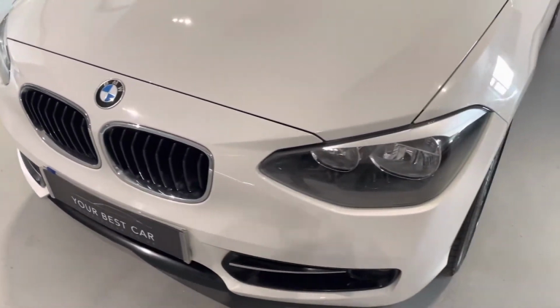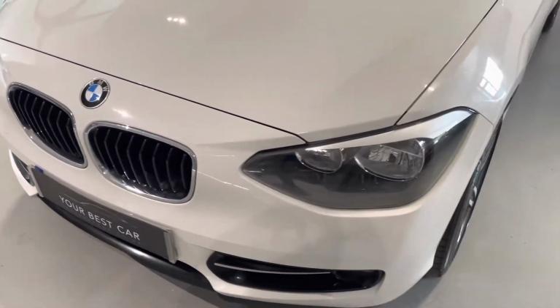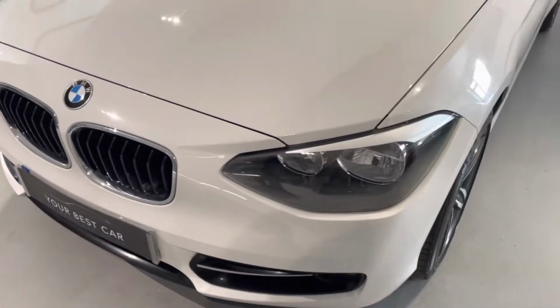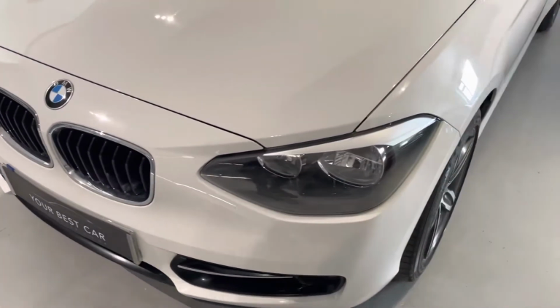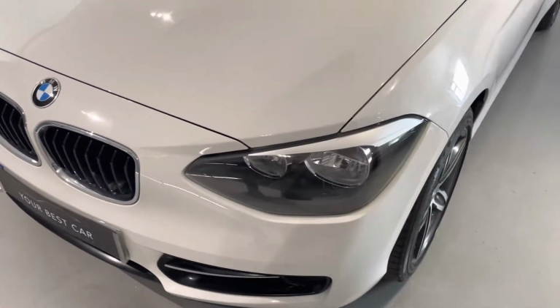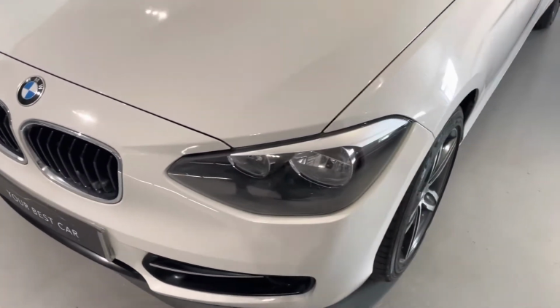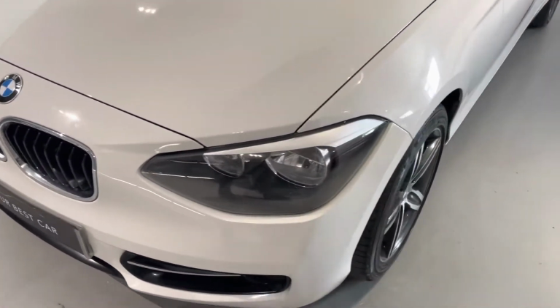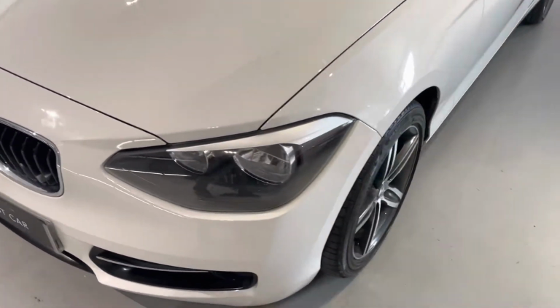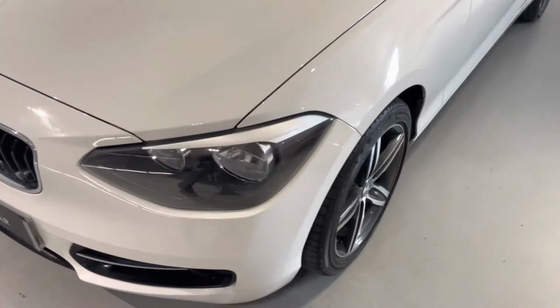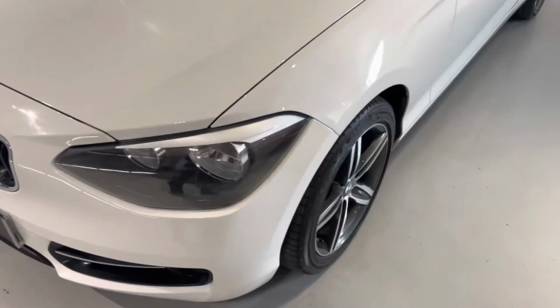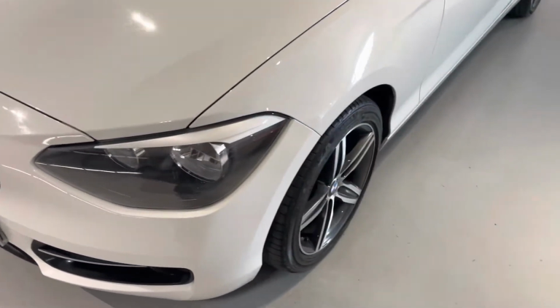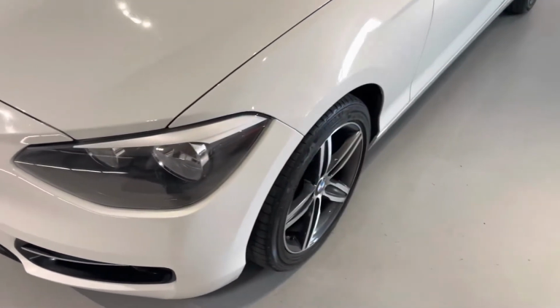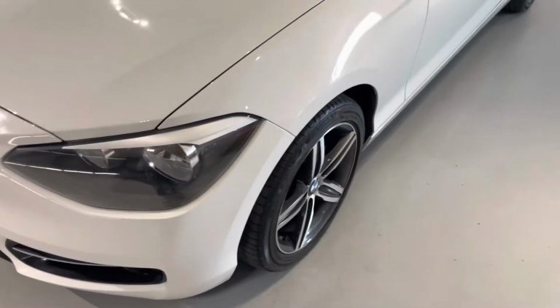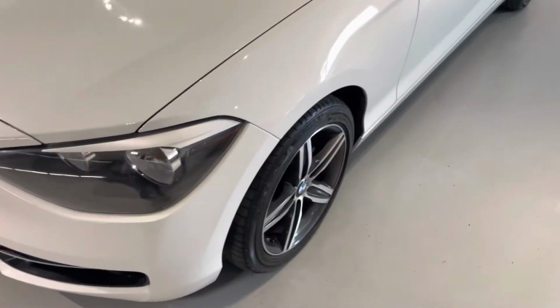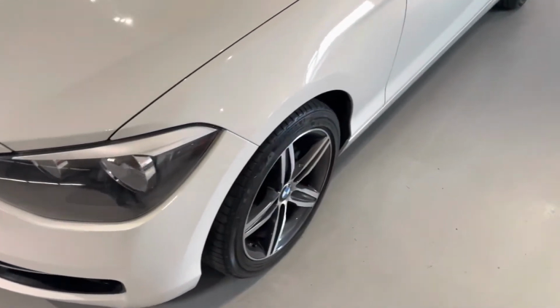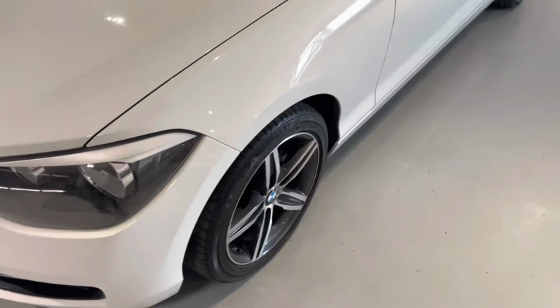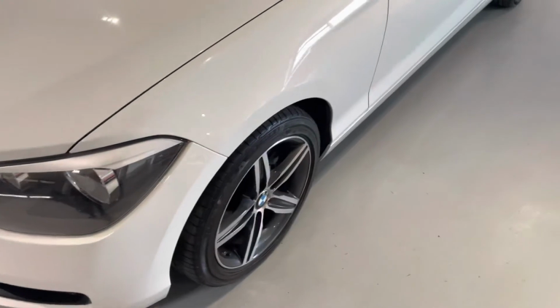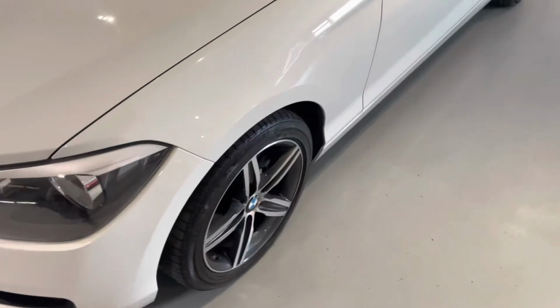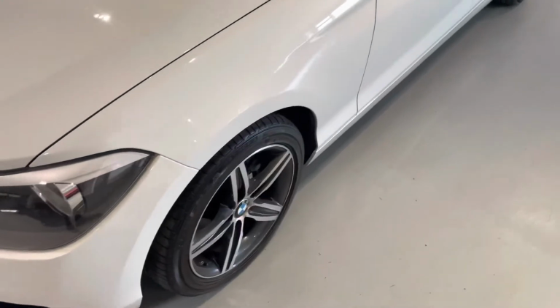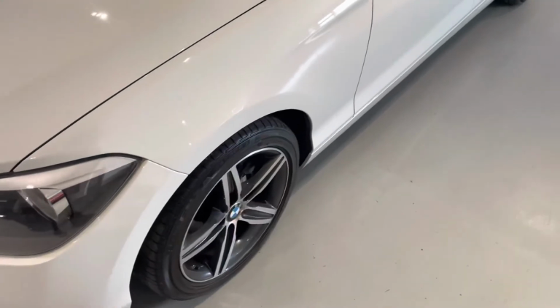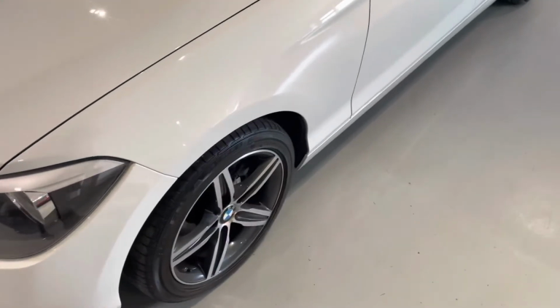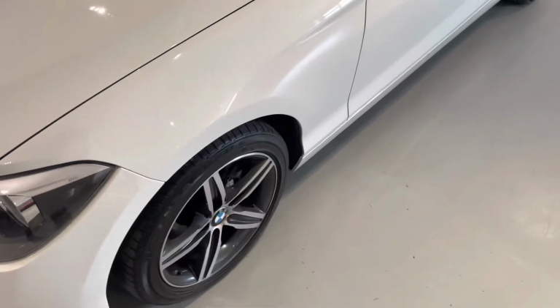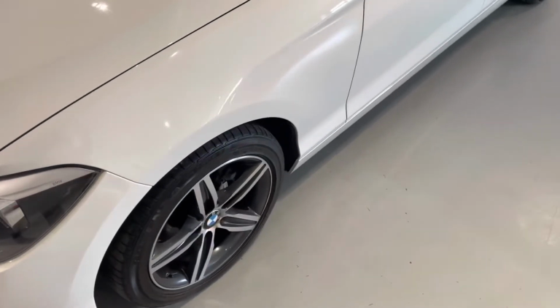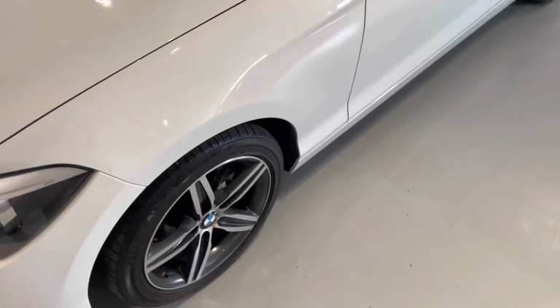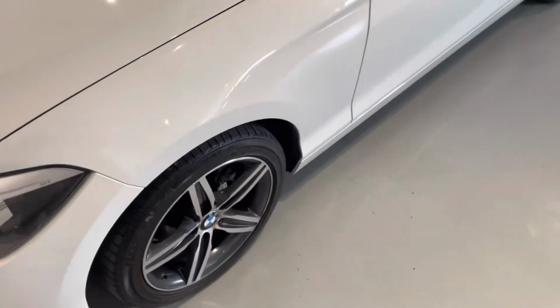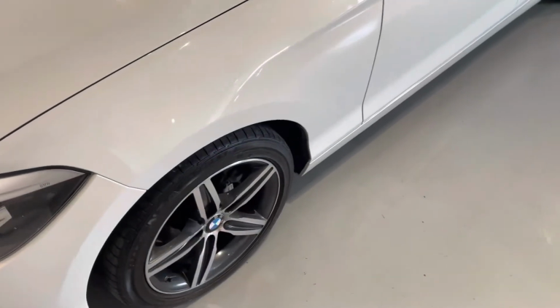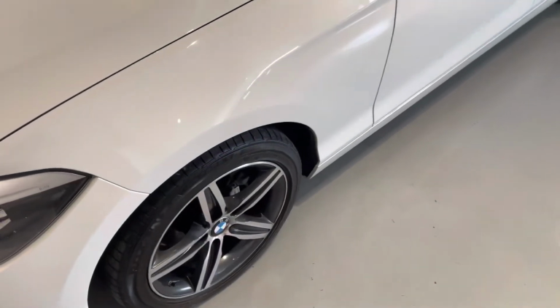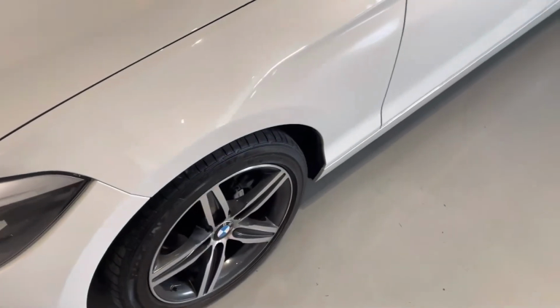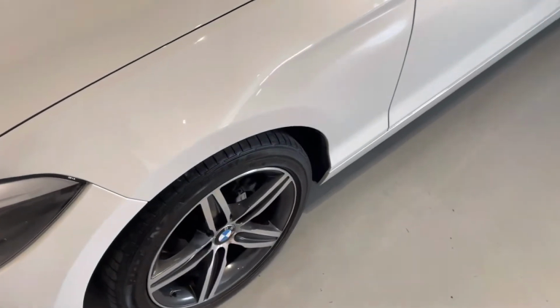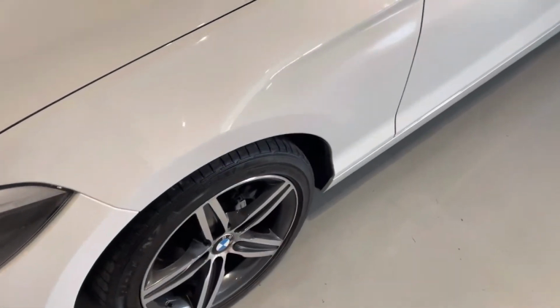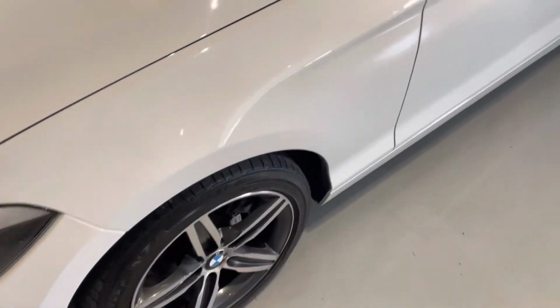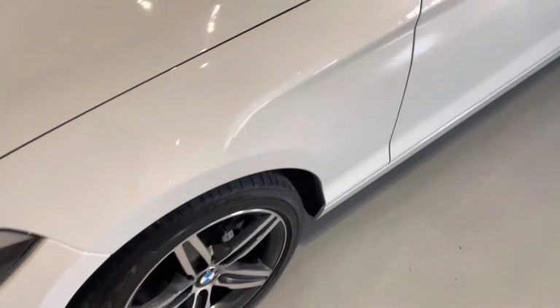It's got really nice 17 inch alloy wheels with a brushed aluminium finish.